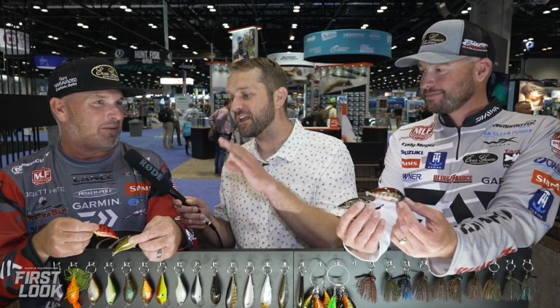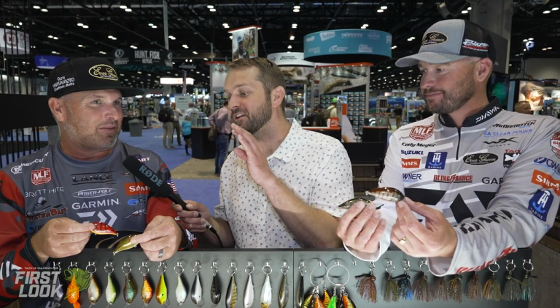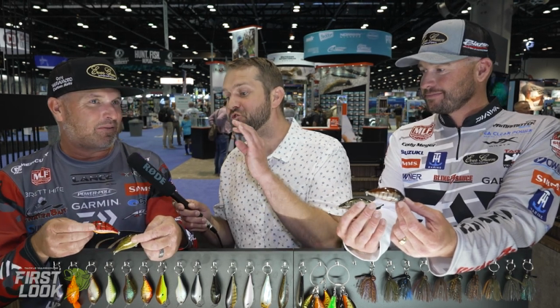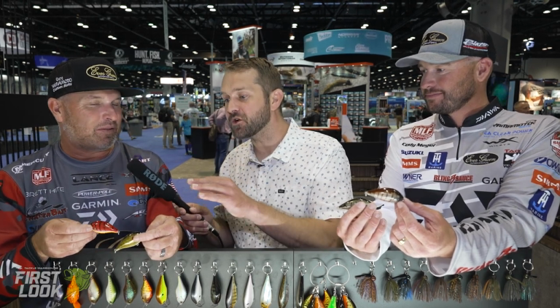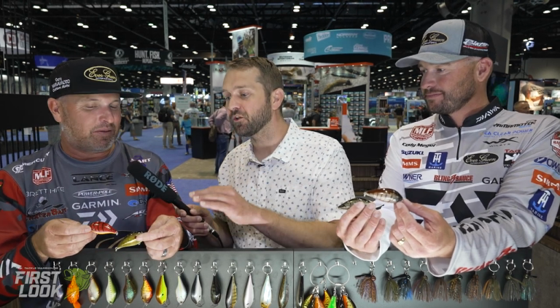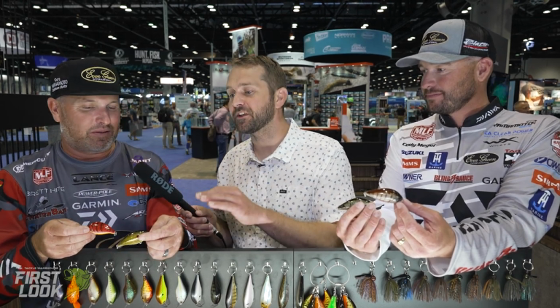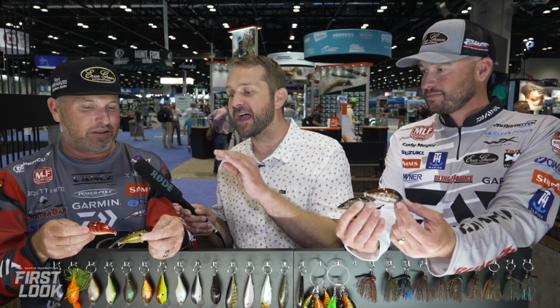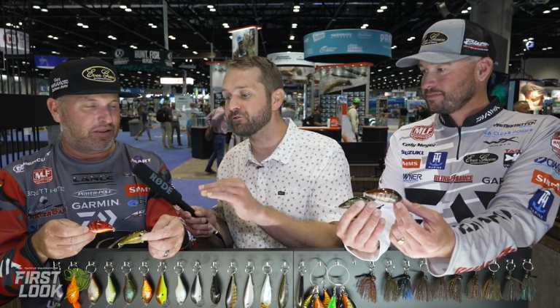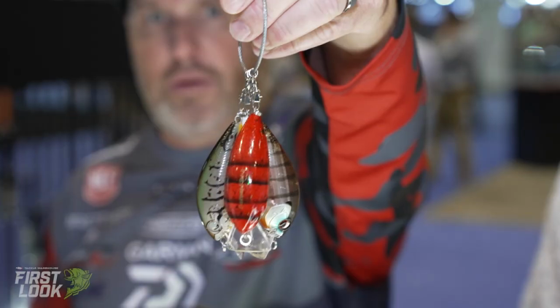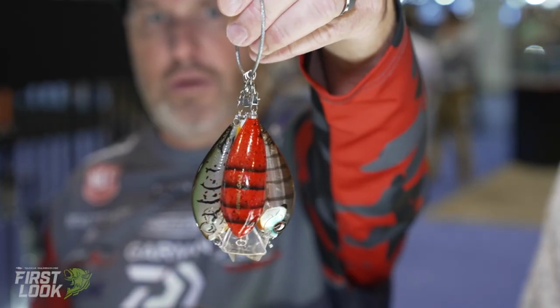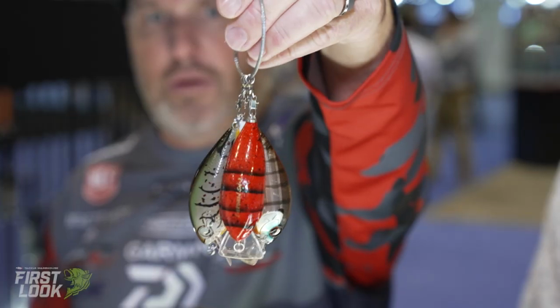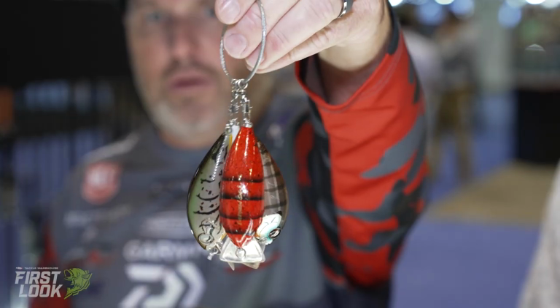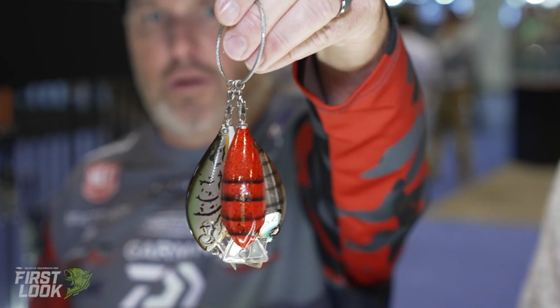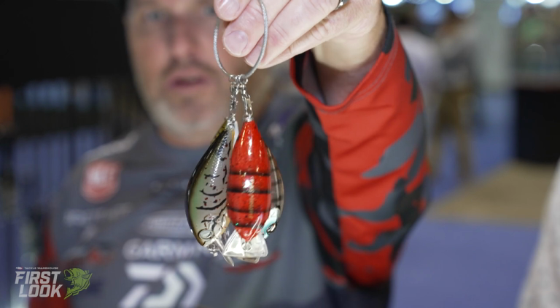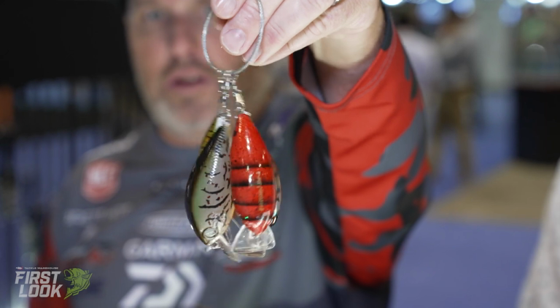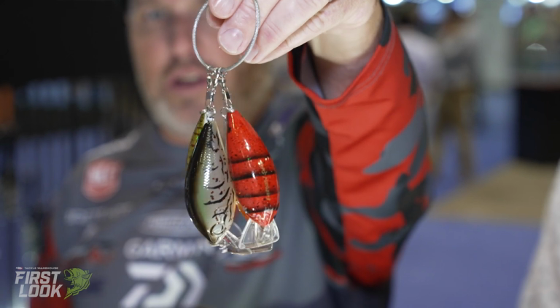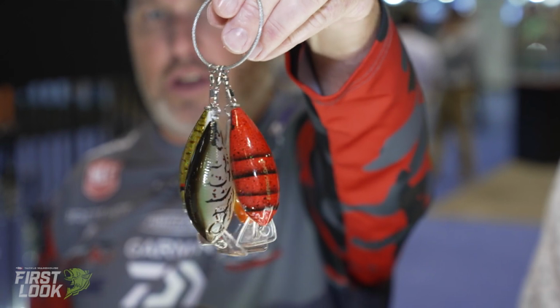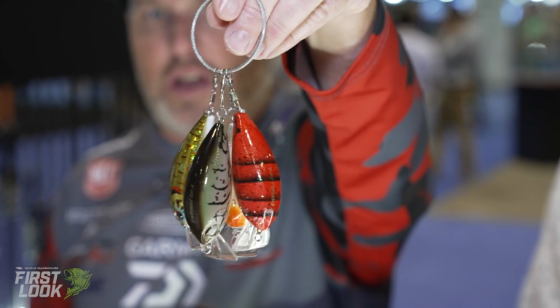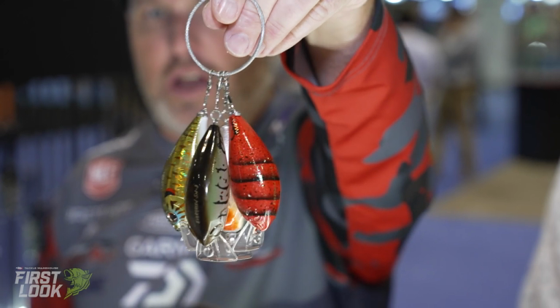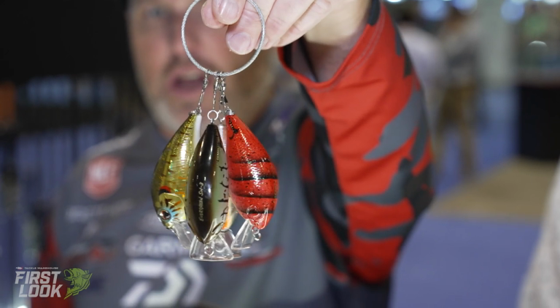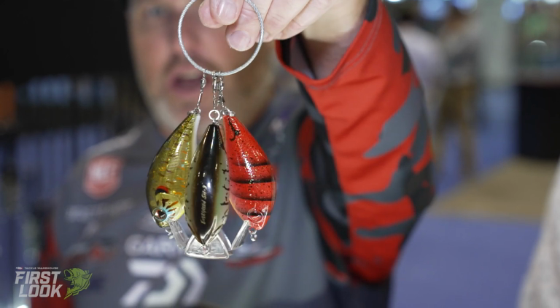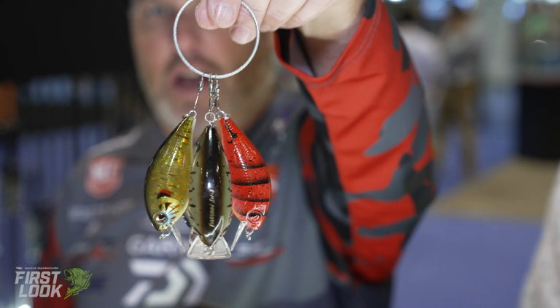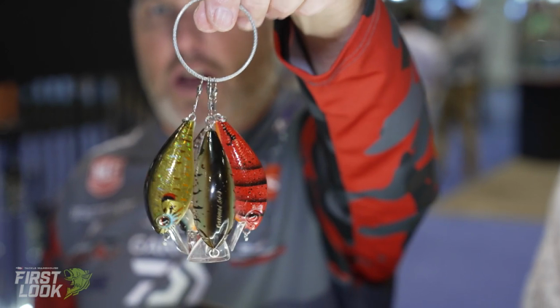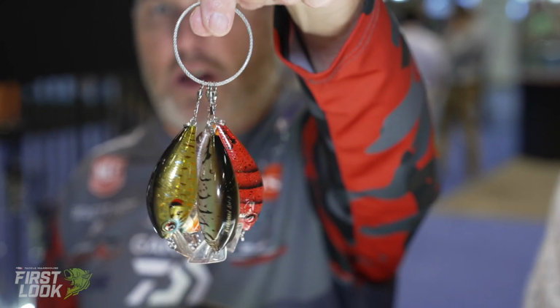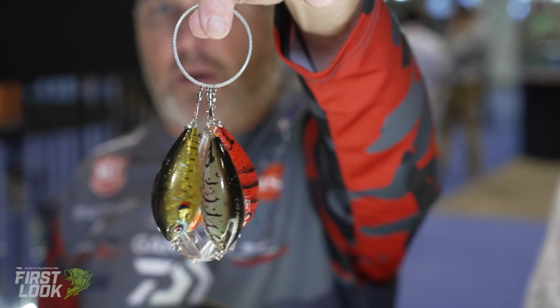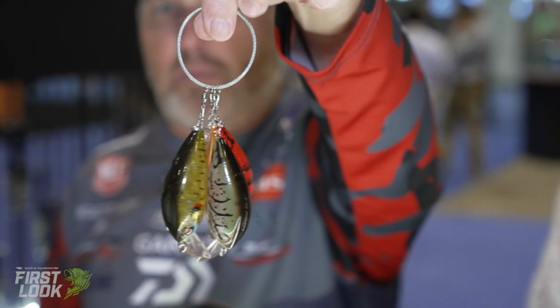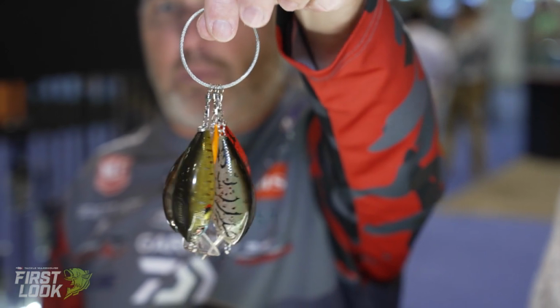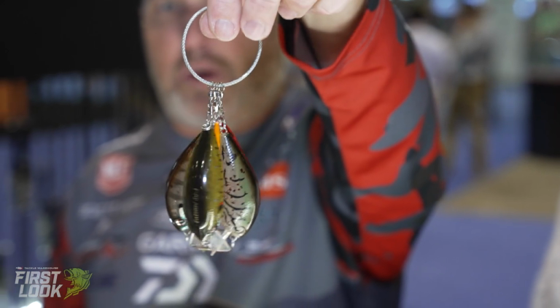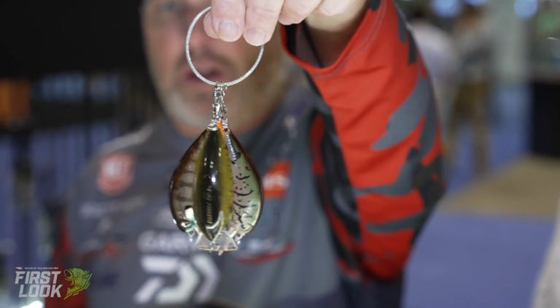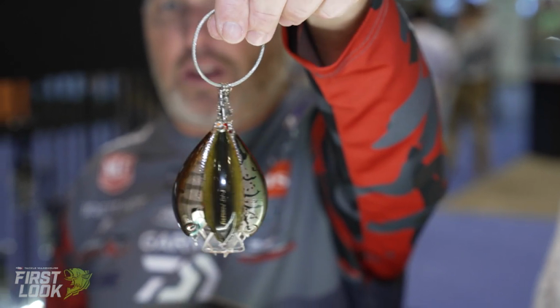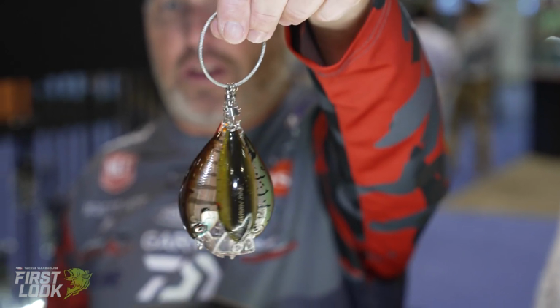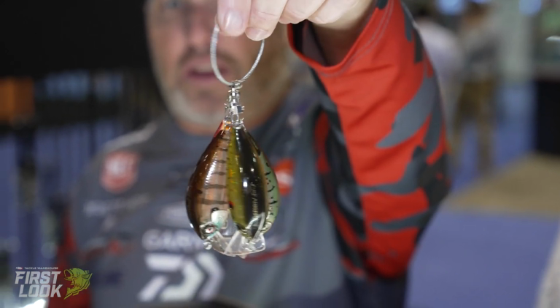Those are the new colors in the Evergreen SH3 crankbait, available for pre-order now at TackleWarehouse.com.